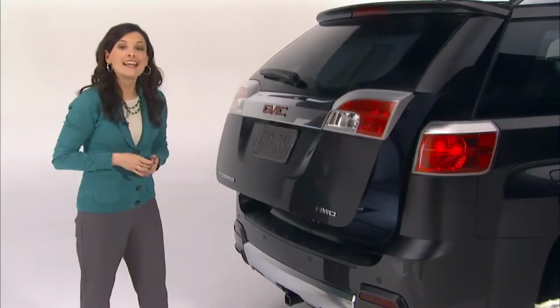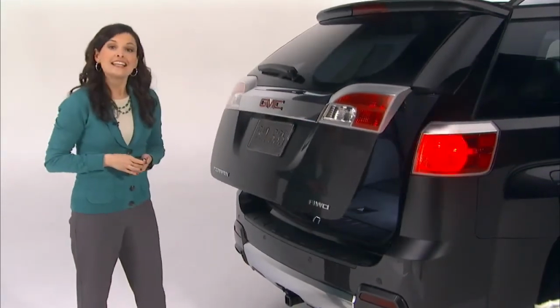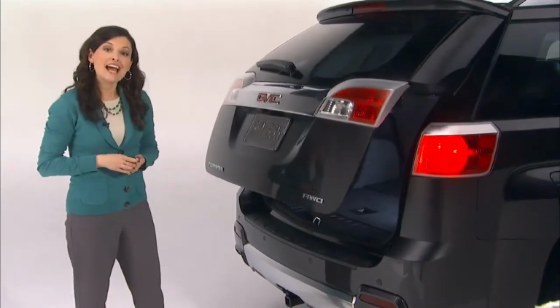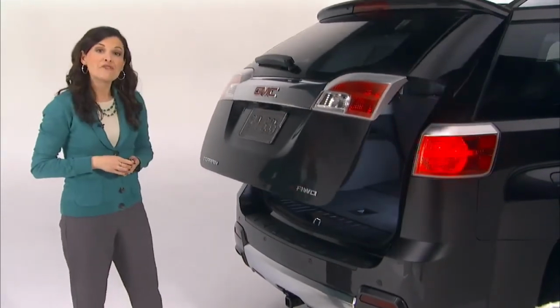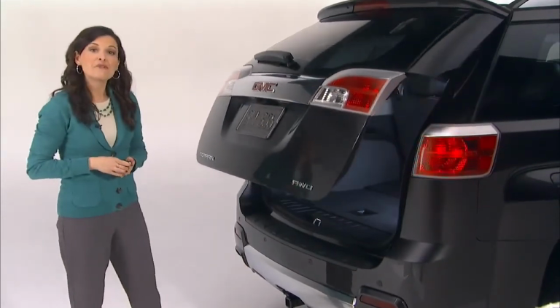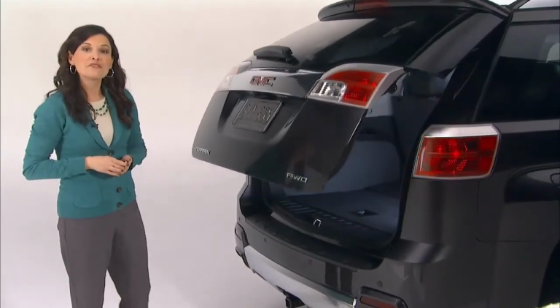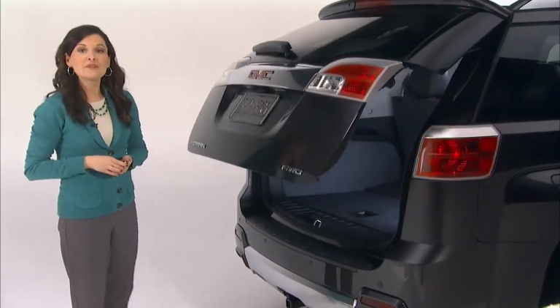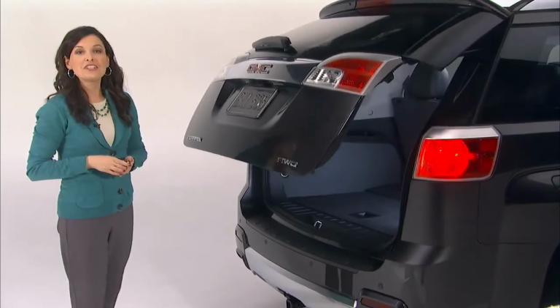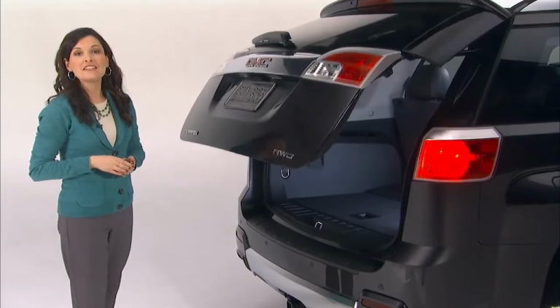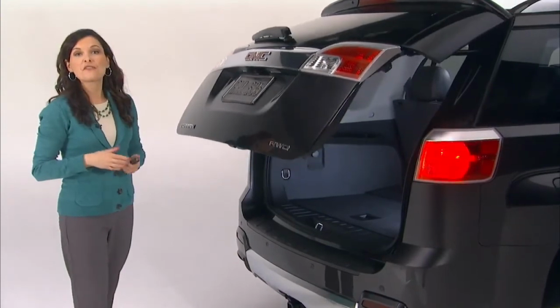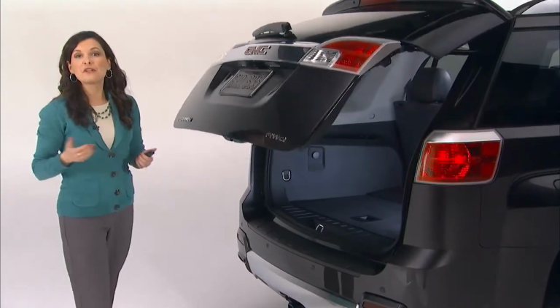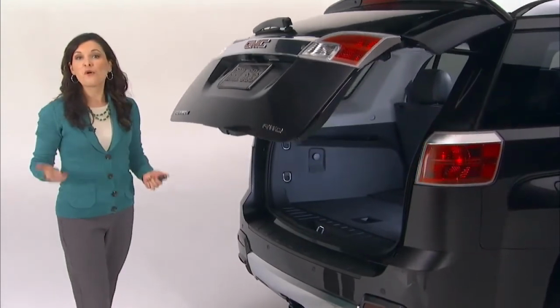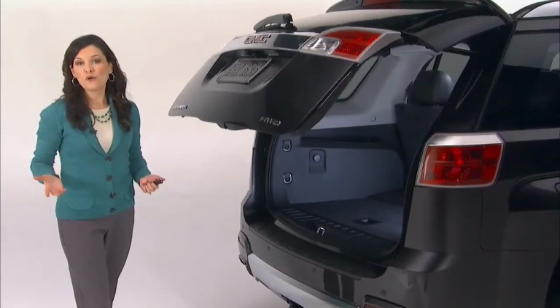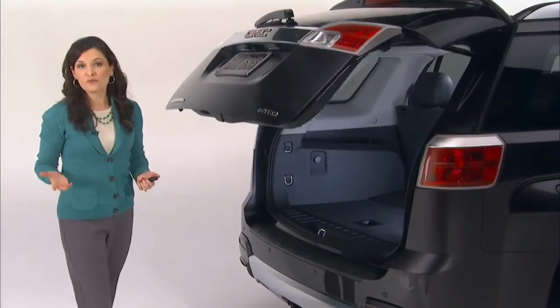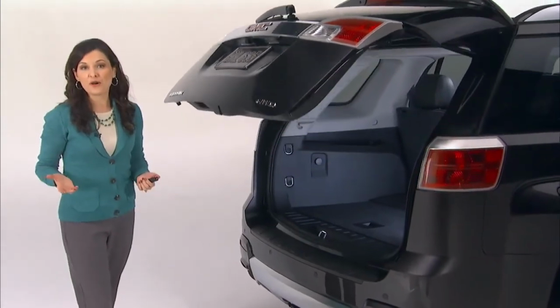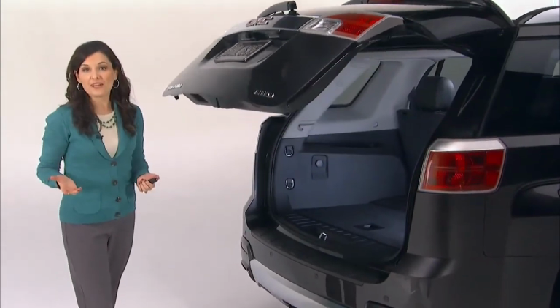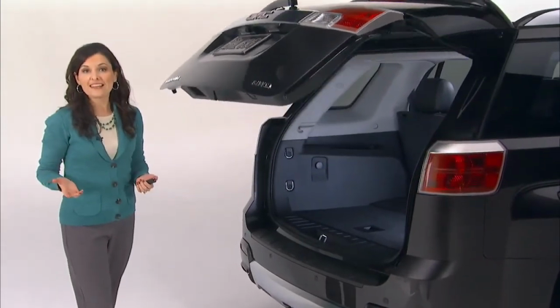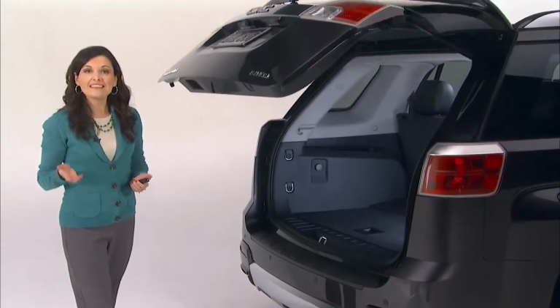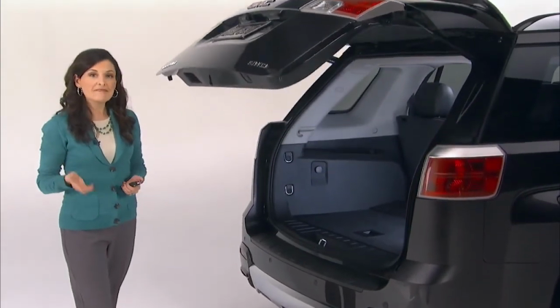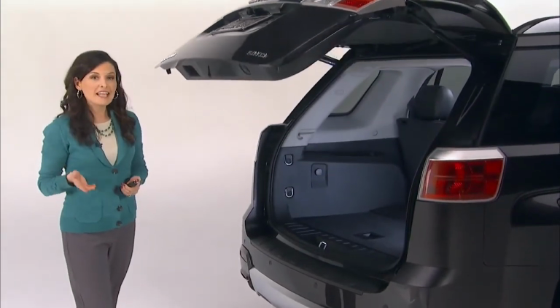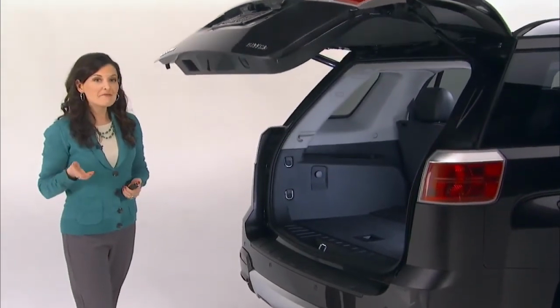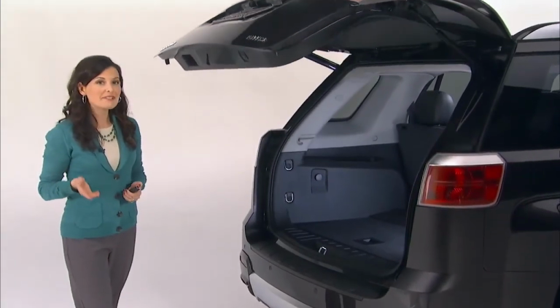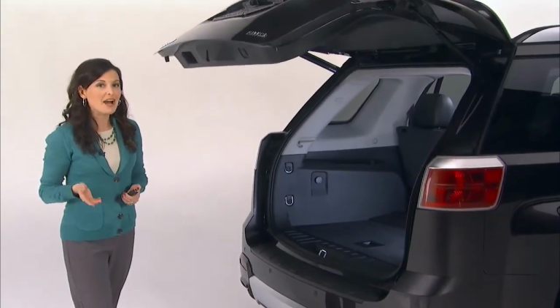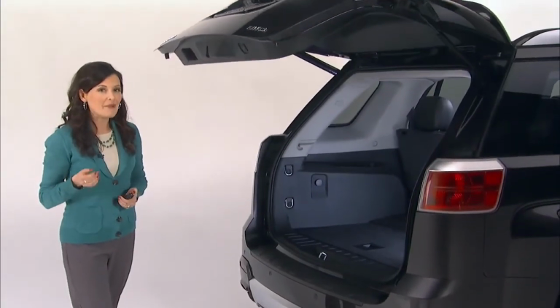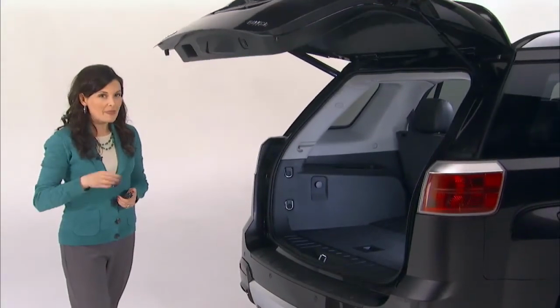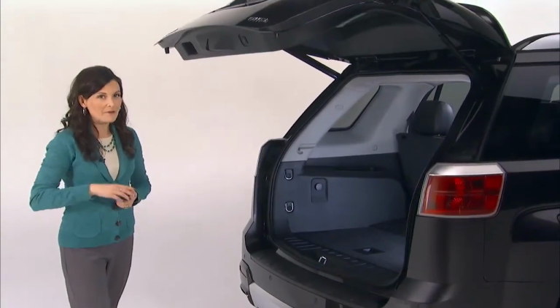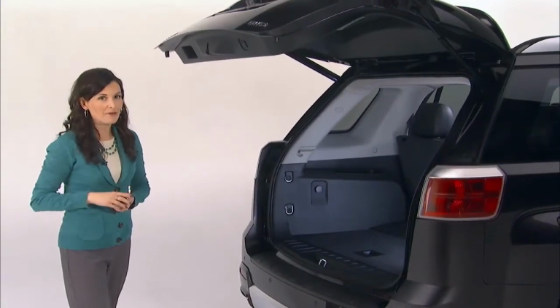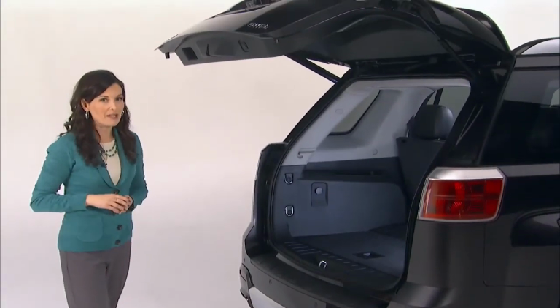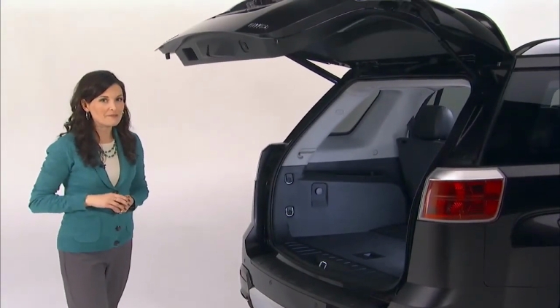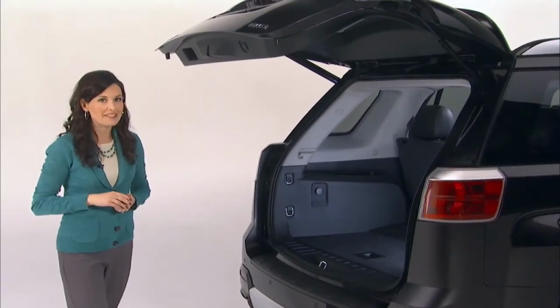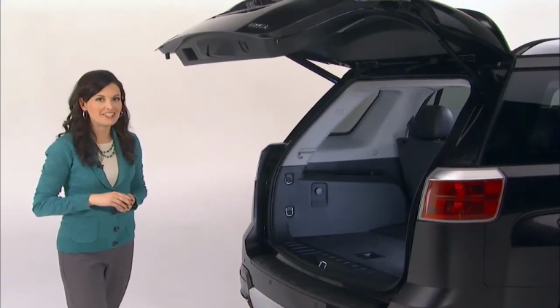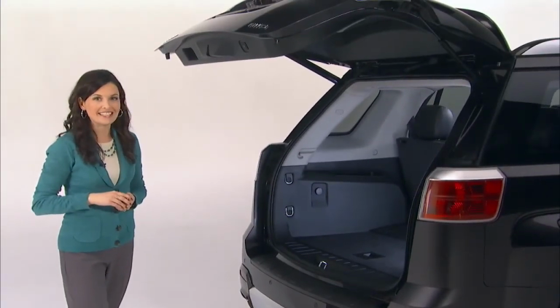Now, when the switch is in the three-quarter mode, the liftgate will stop at the programmed position.